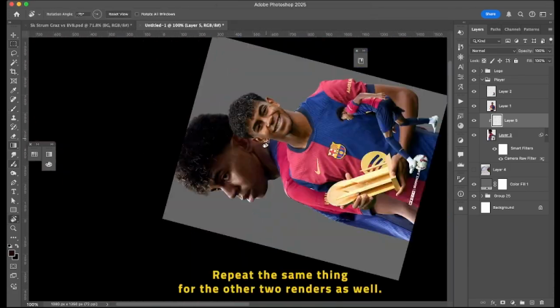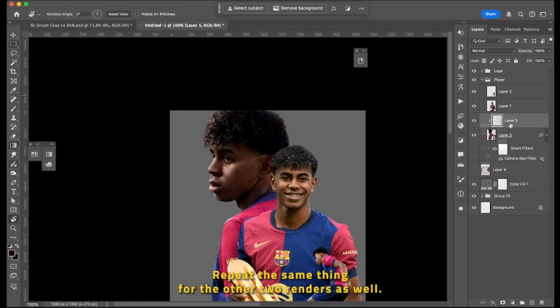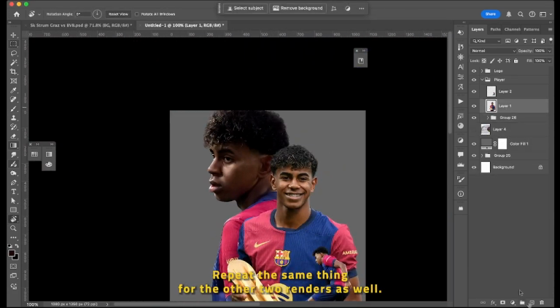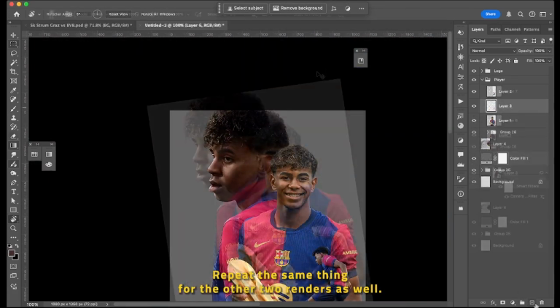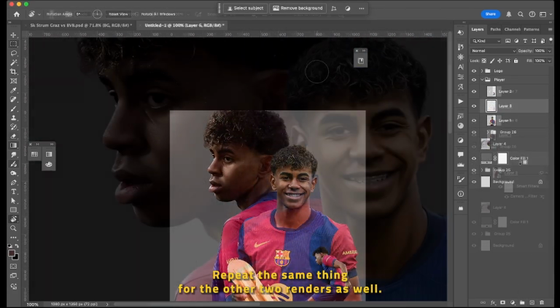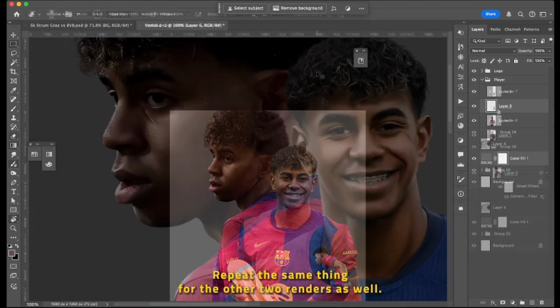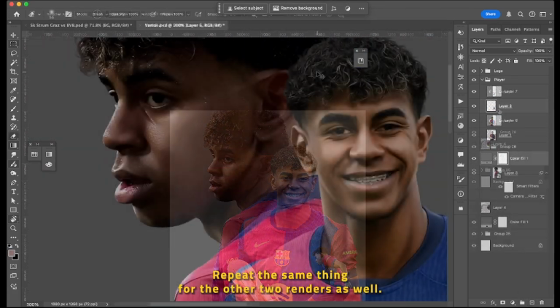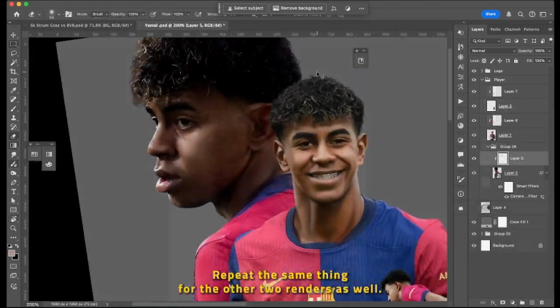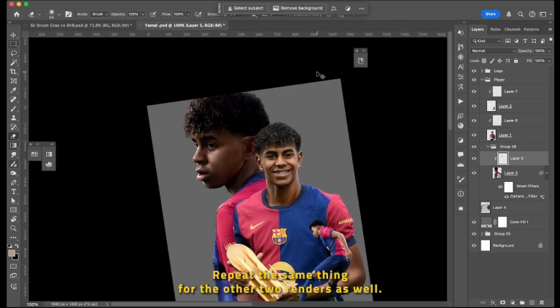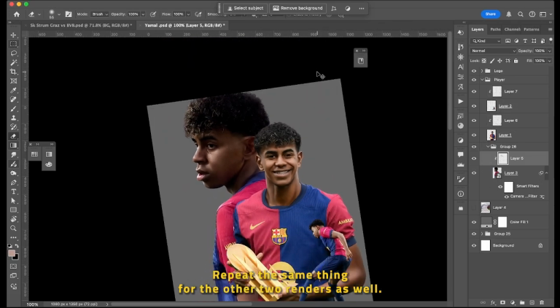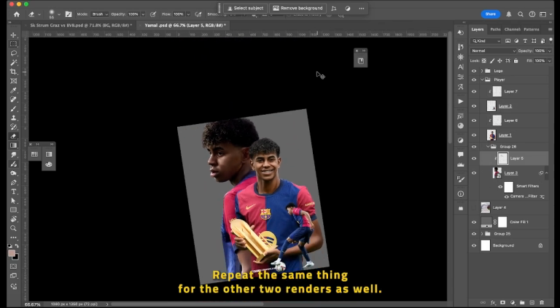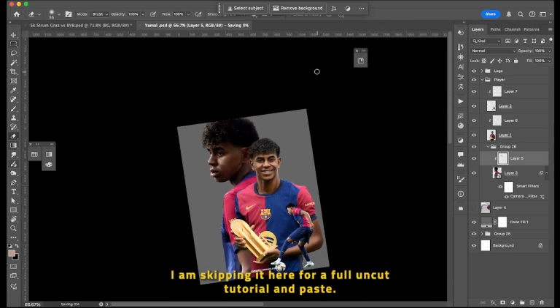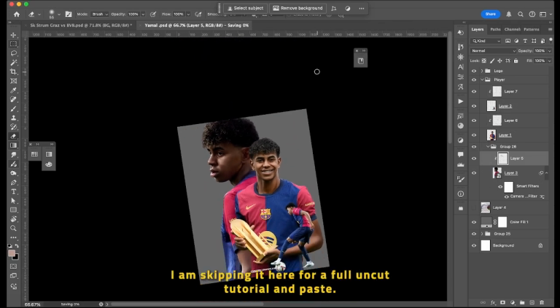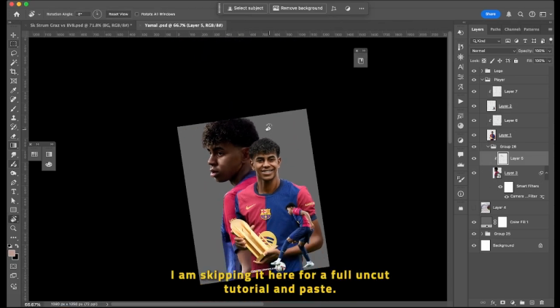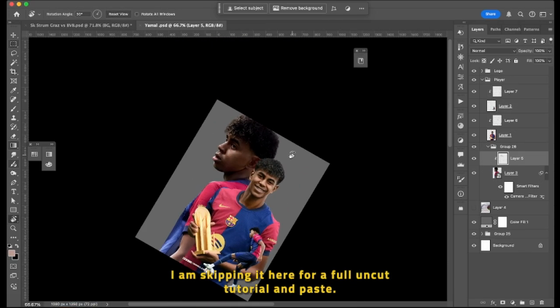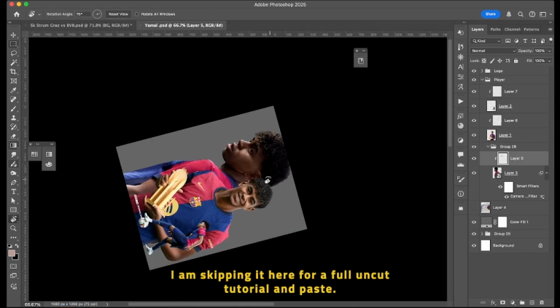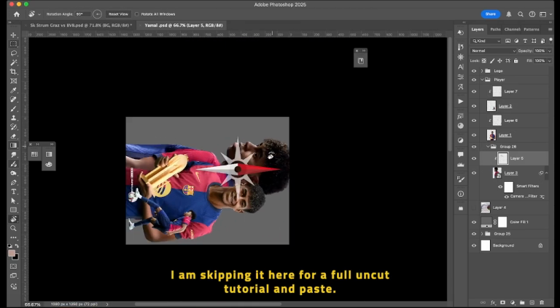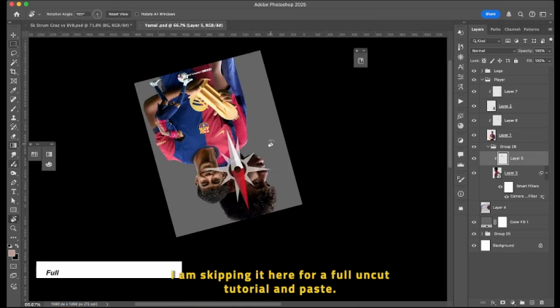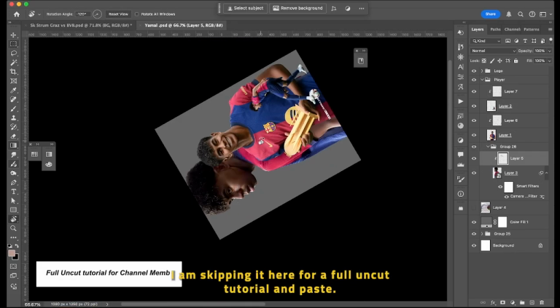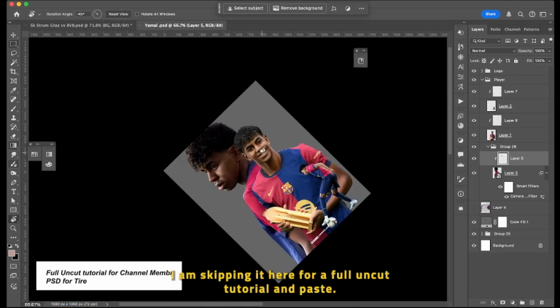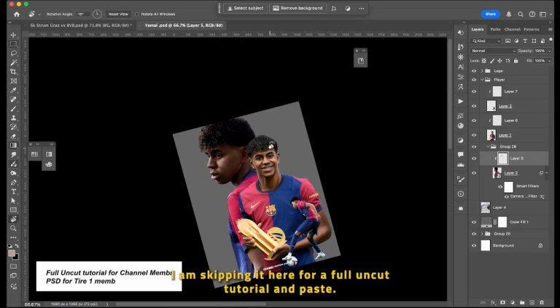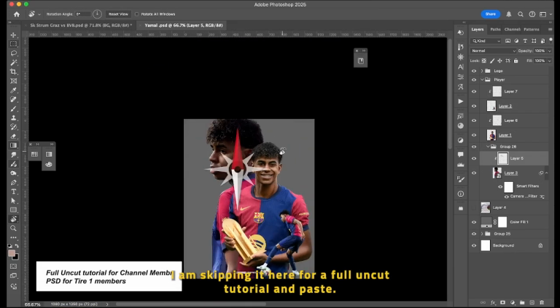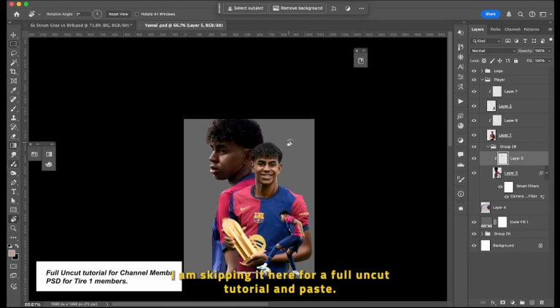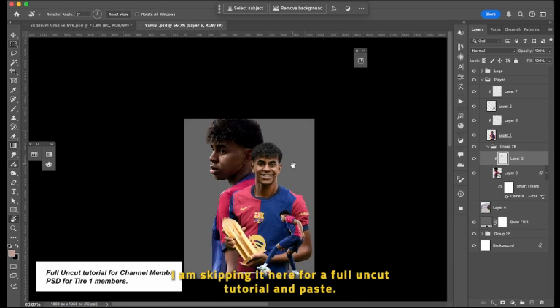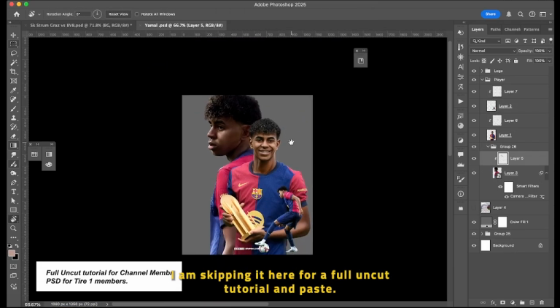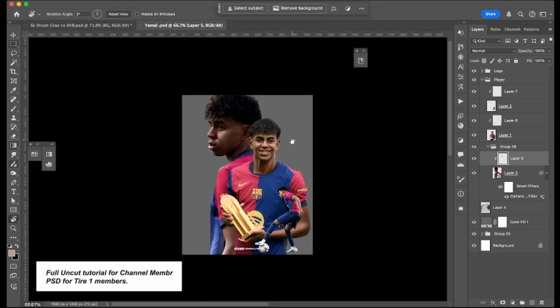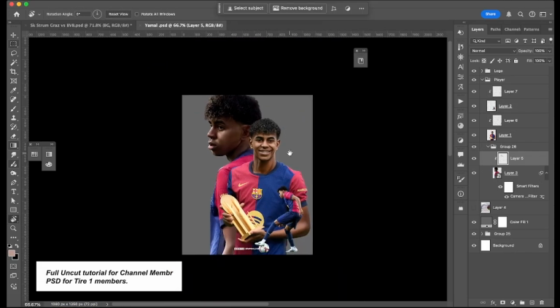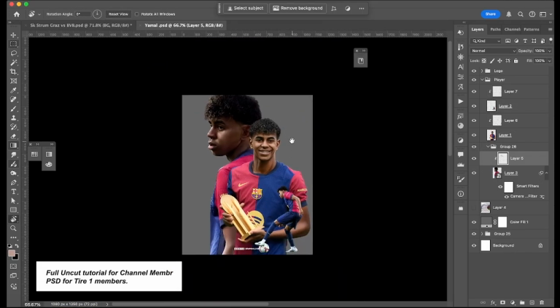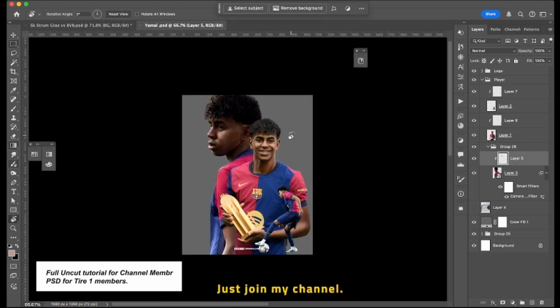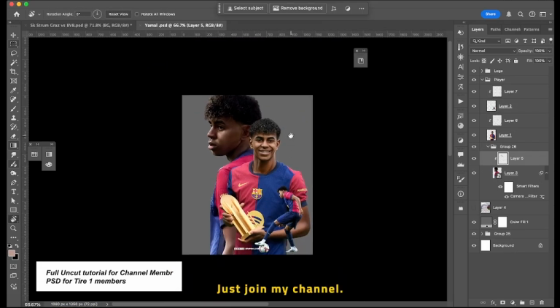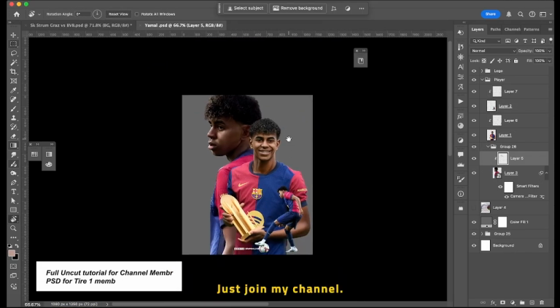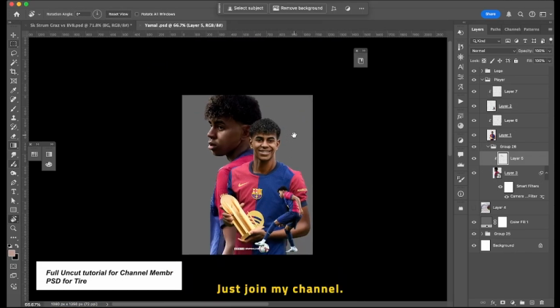Repeat the same thing for the other two renders as well — I am skipping it here. For a full uncut tutorial and PSD, just join my channel.